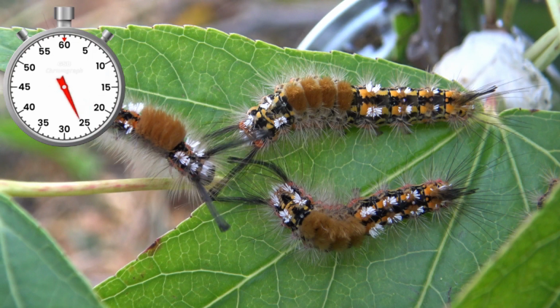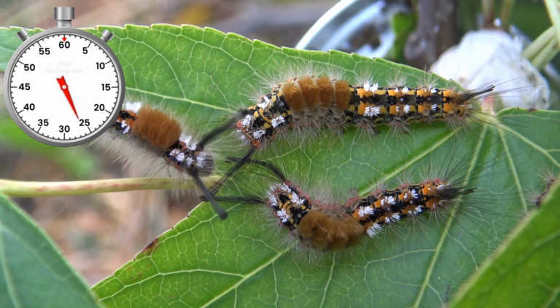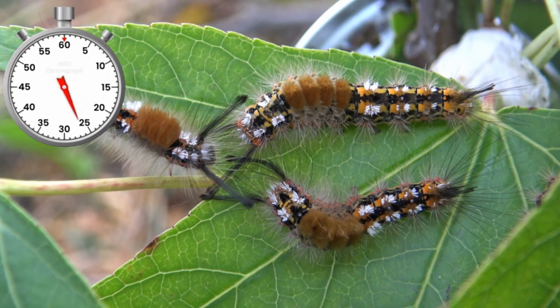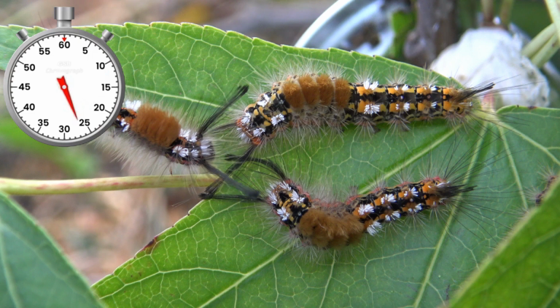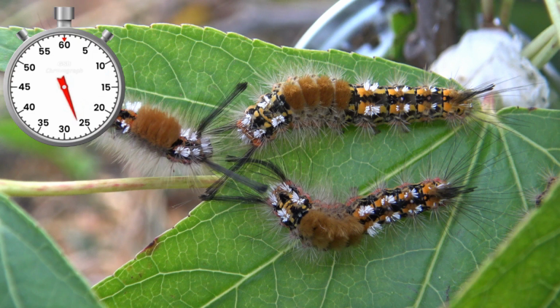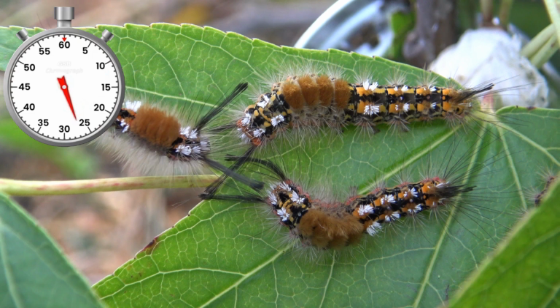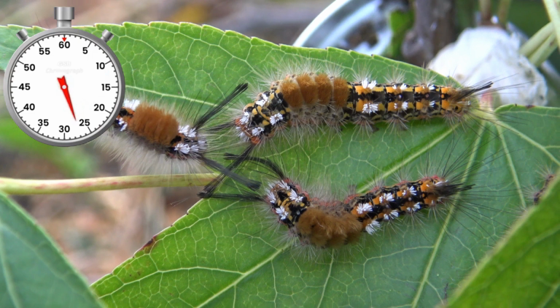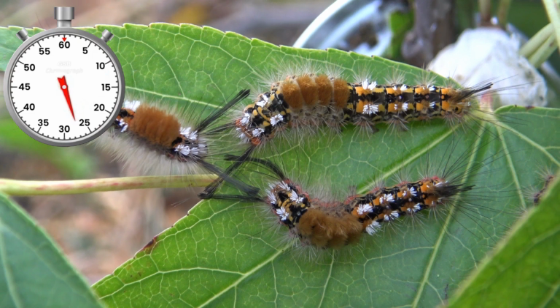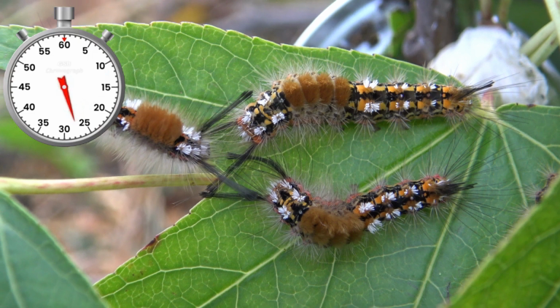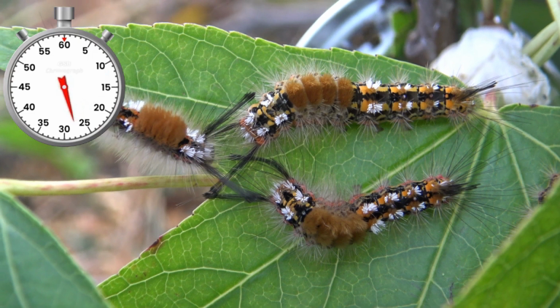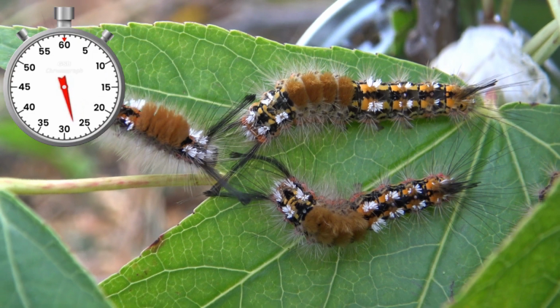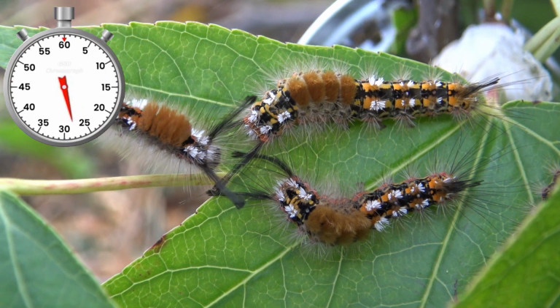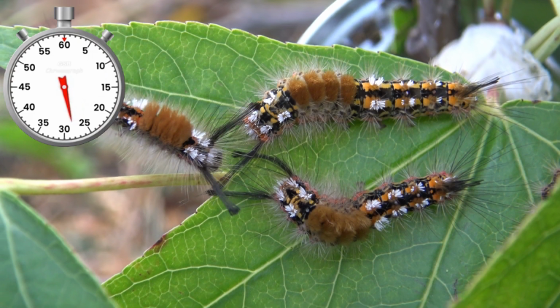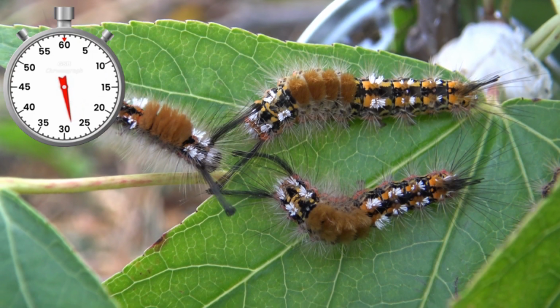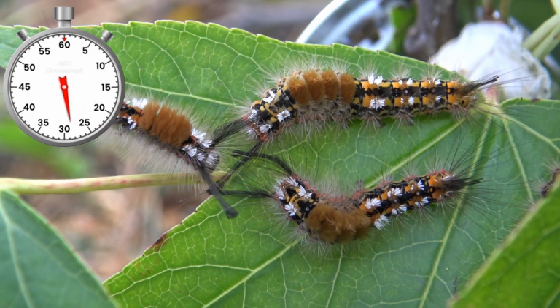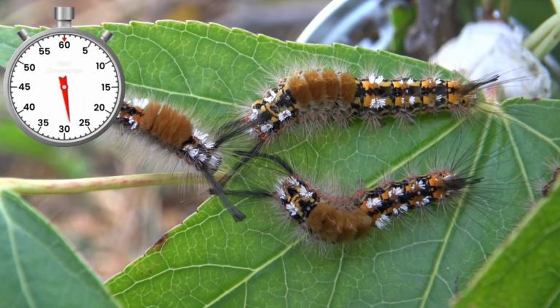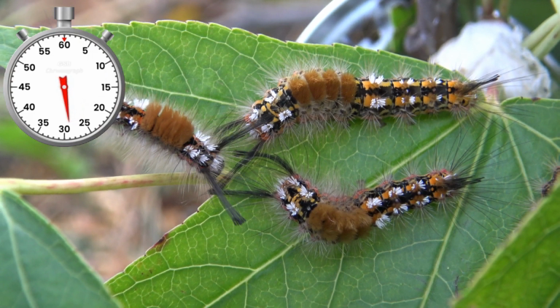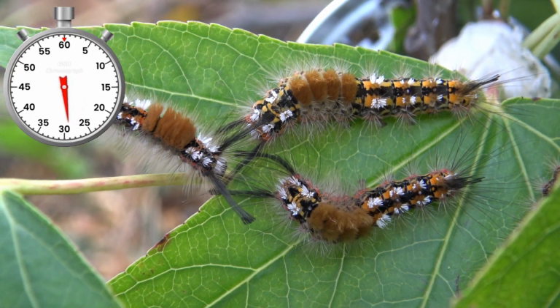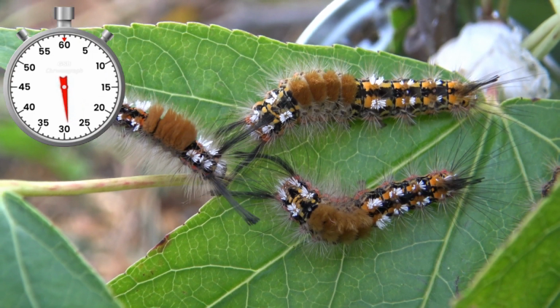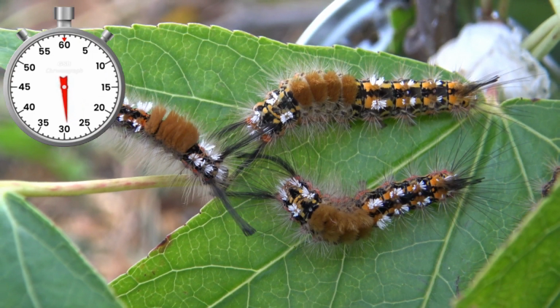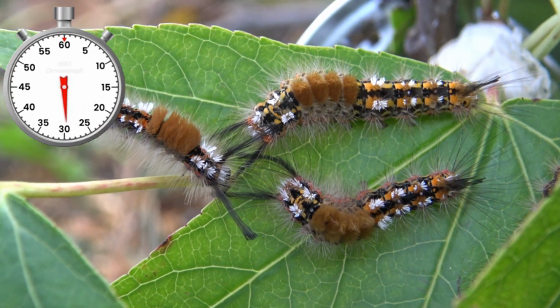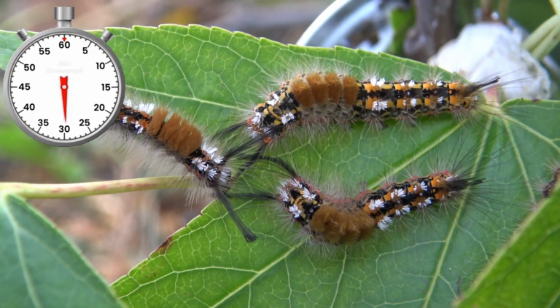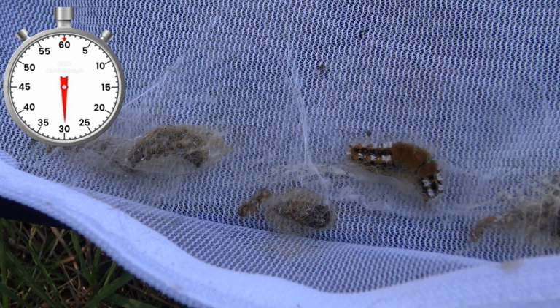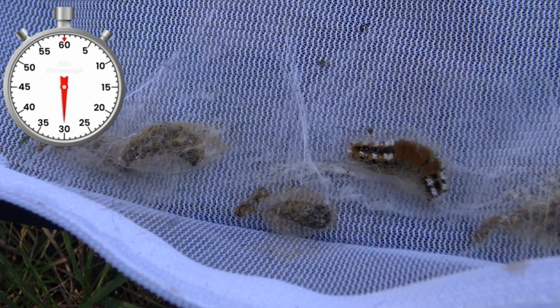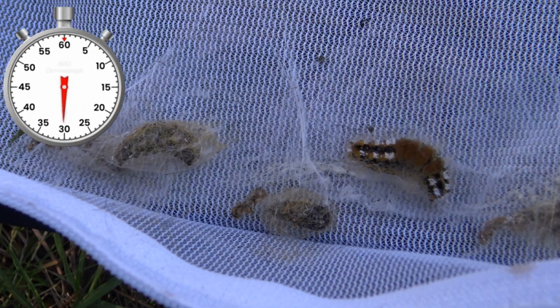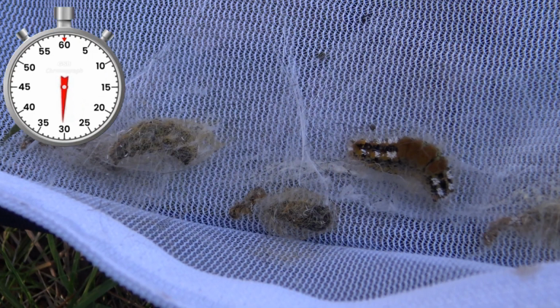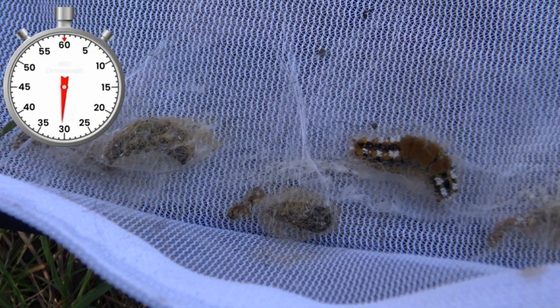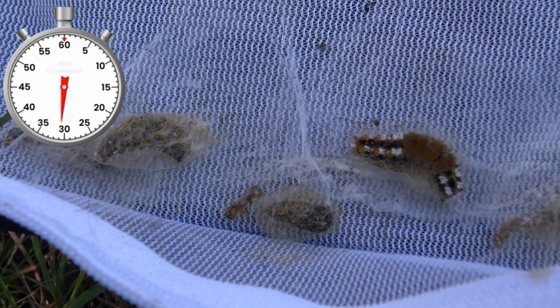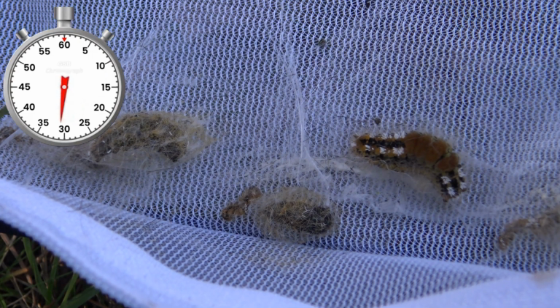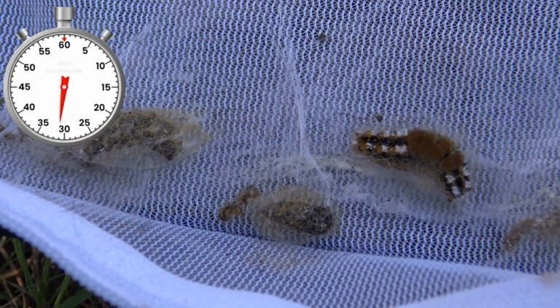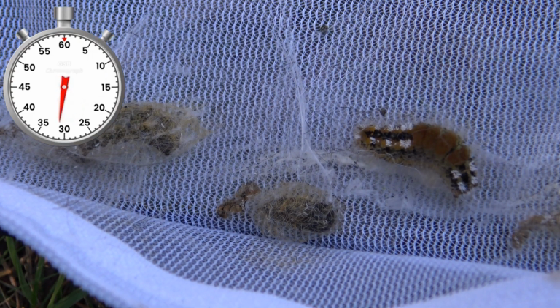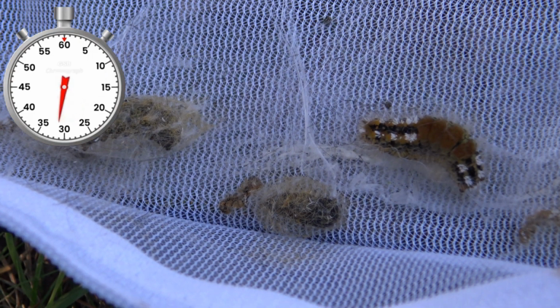They are growing quite well at this point as you can see. And before you know it, they start to spin cocoons with strings of silk.